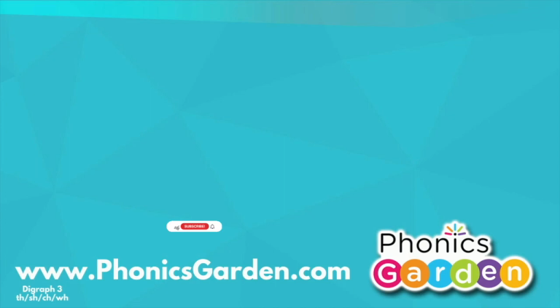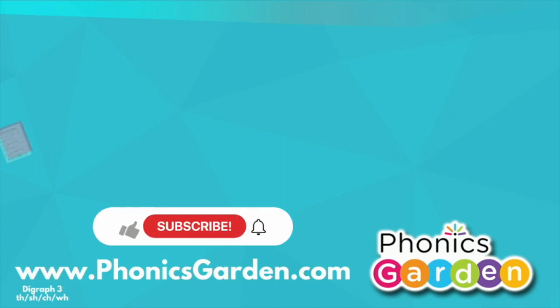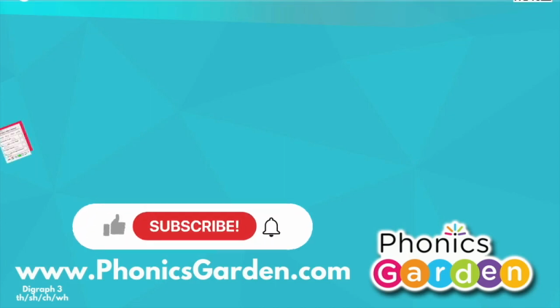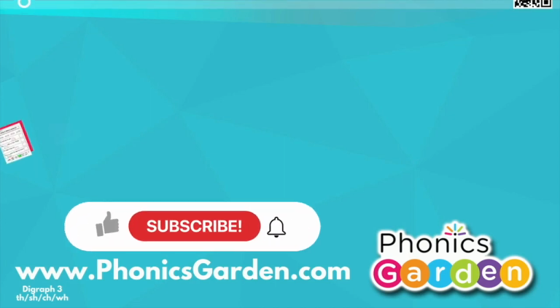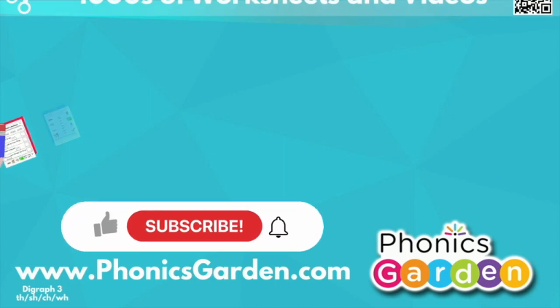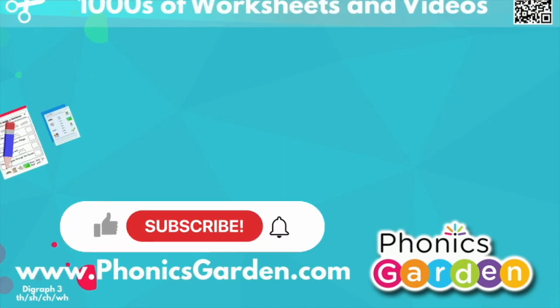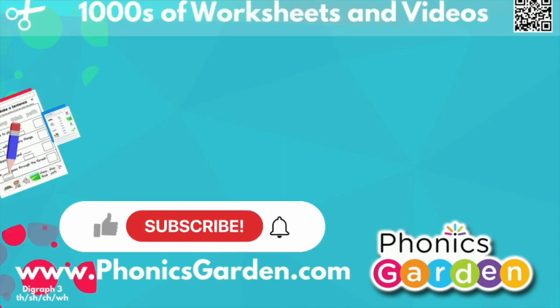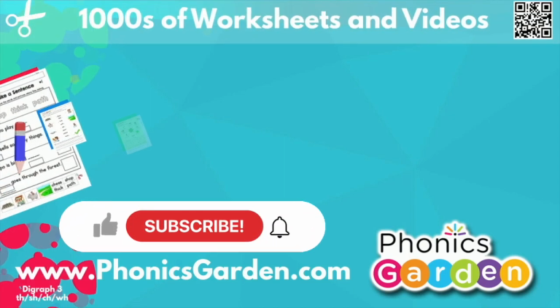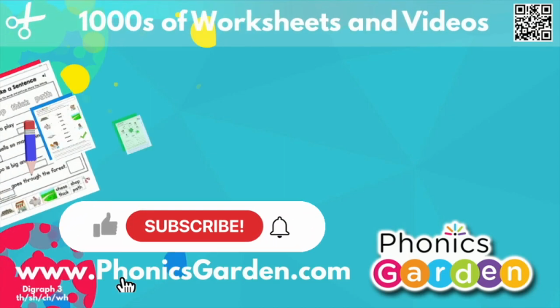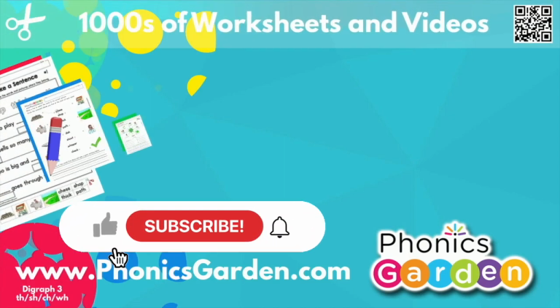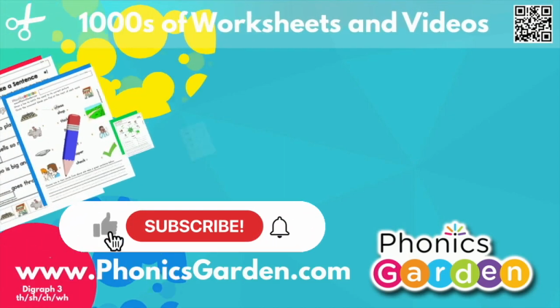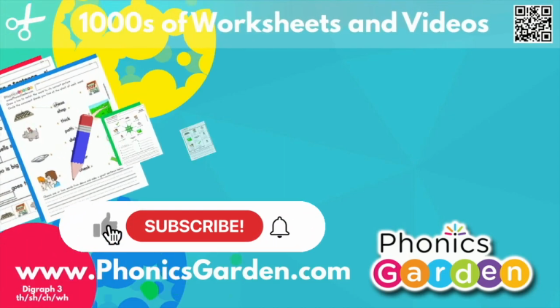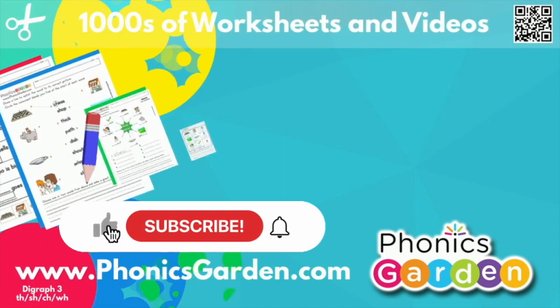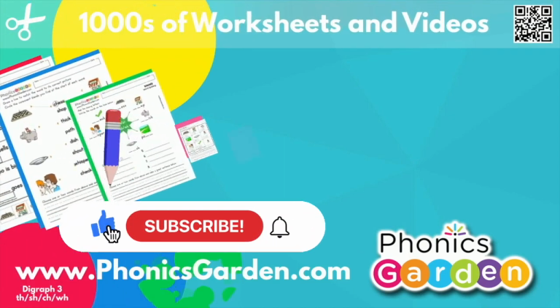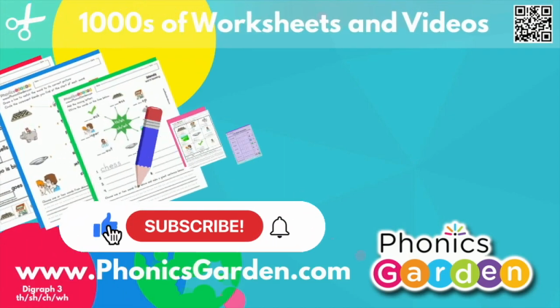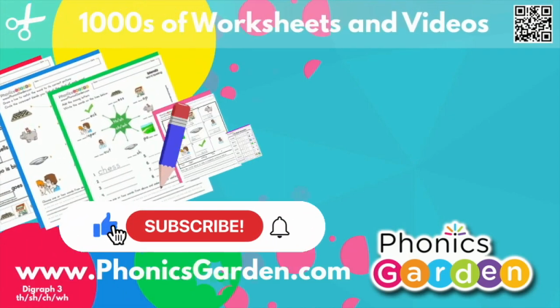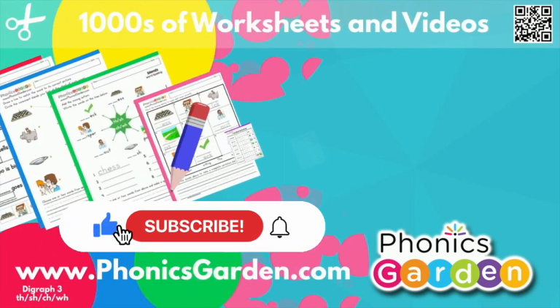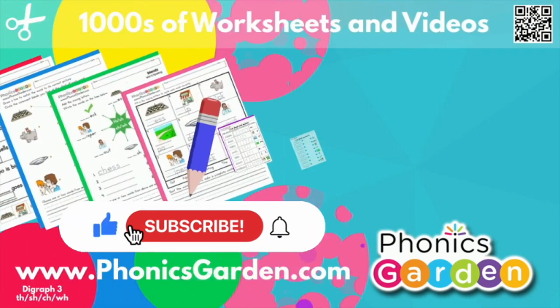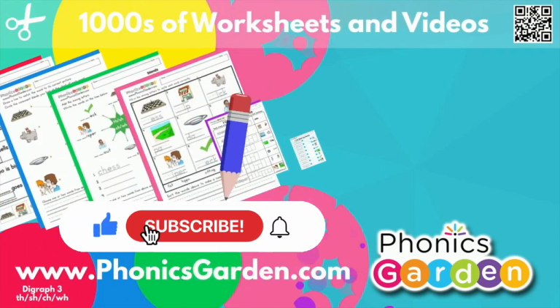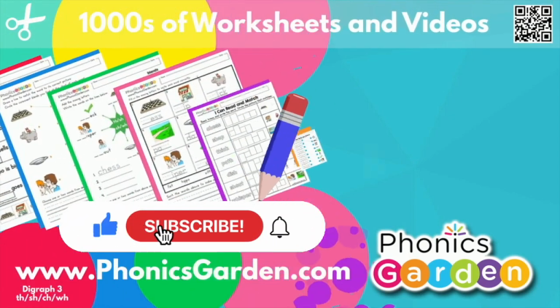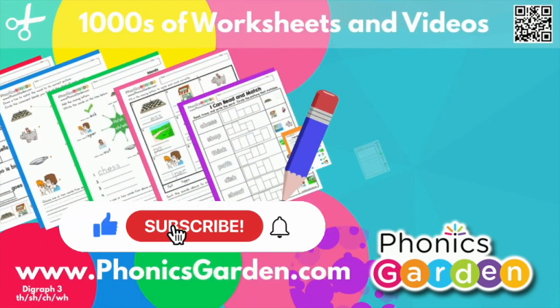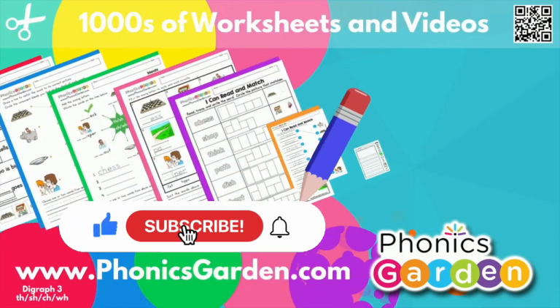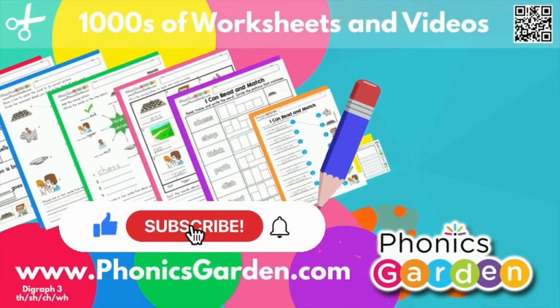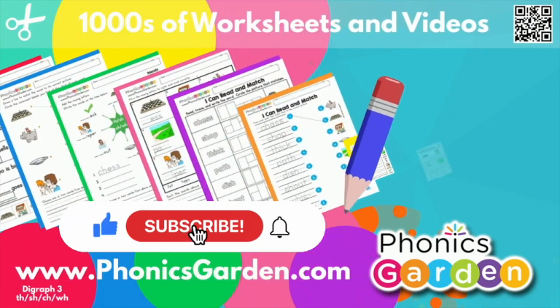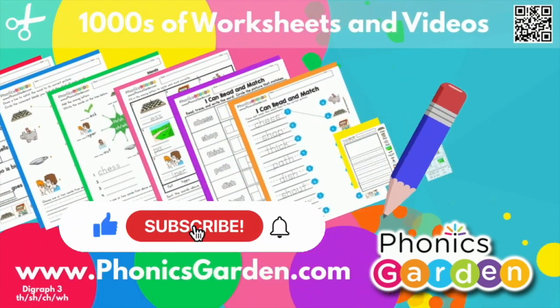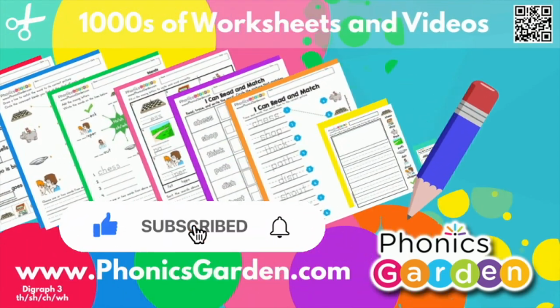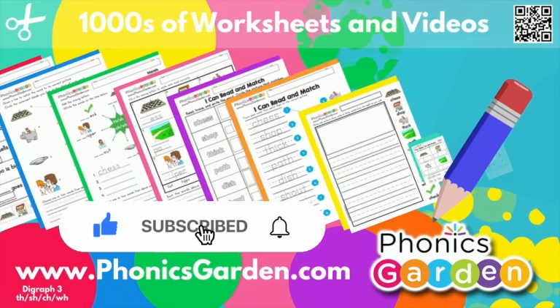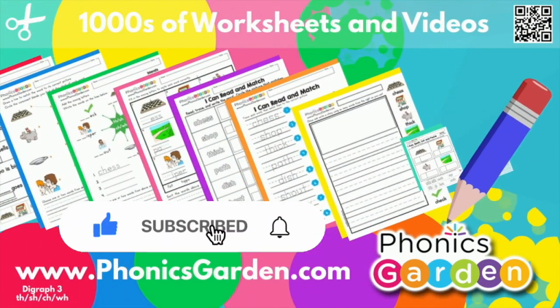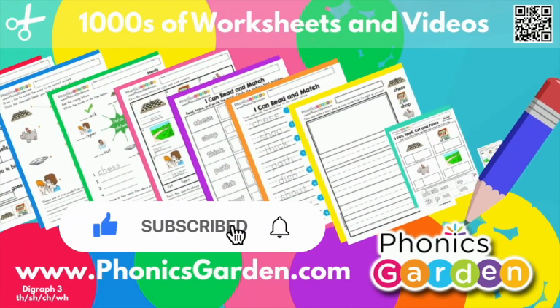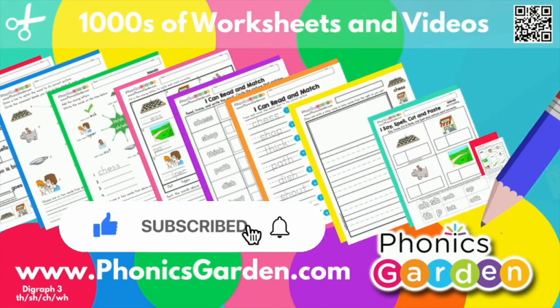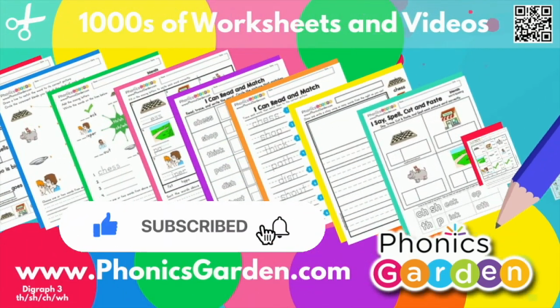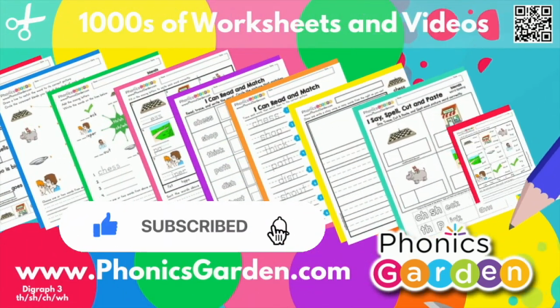PhonicsGarden.com — let's learn and grow.